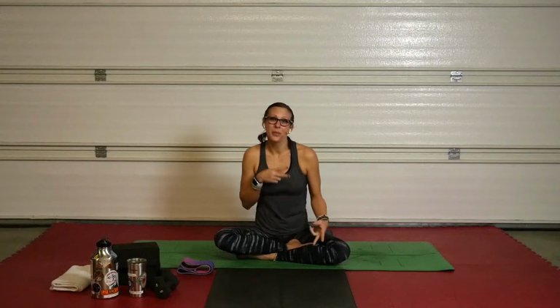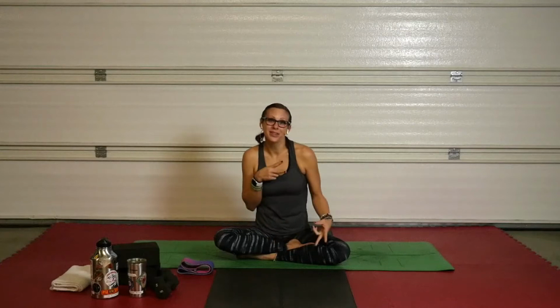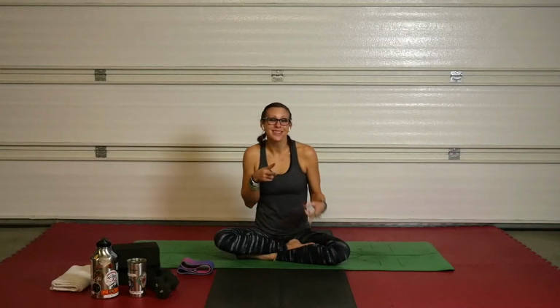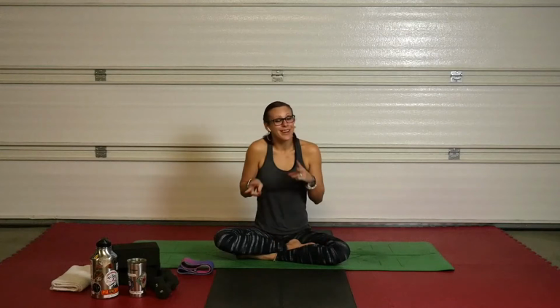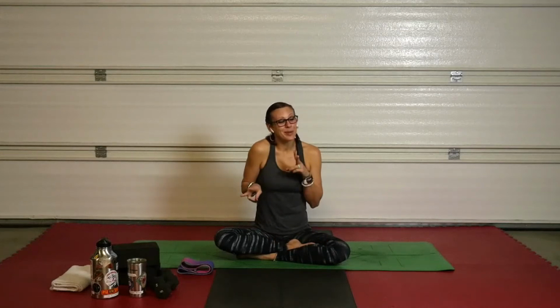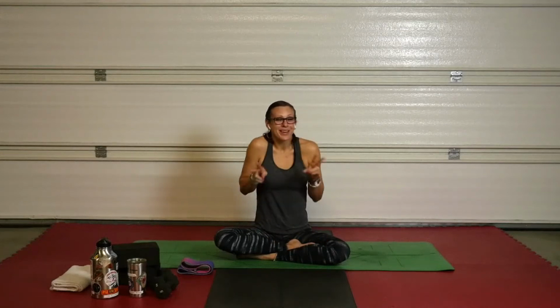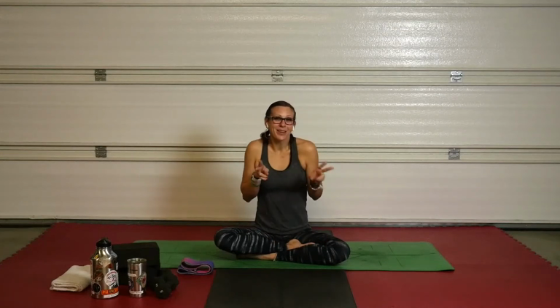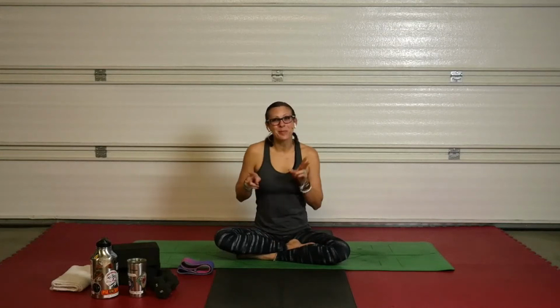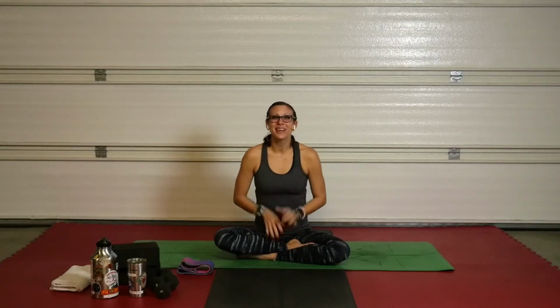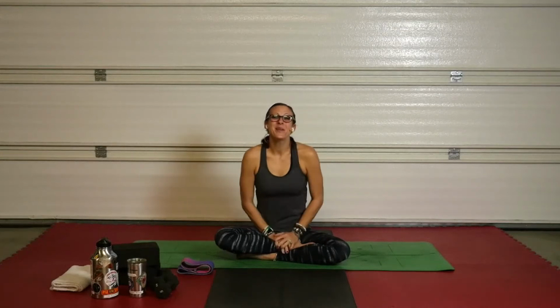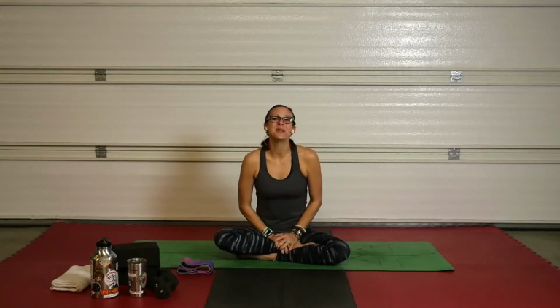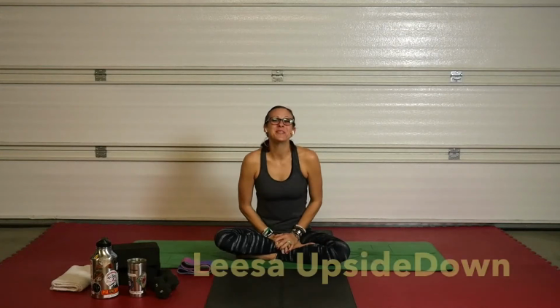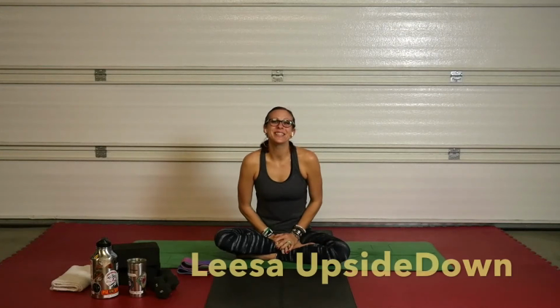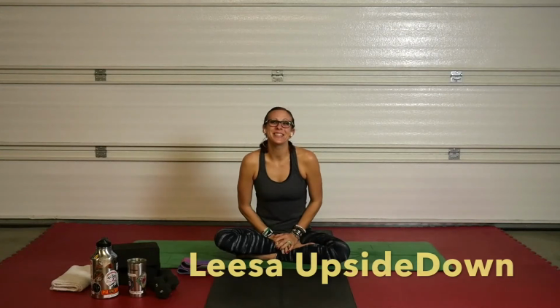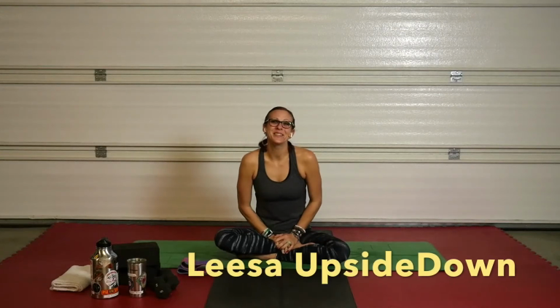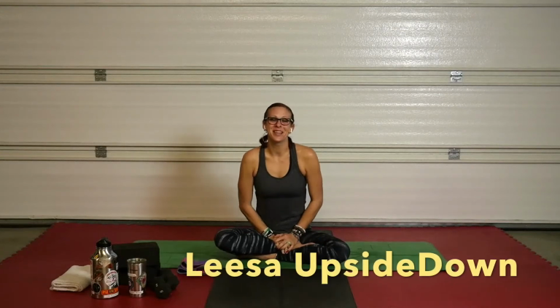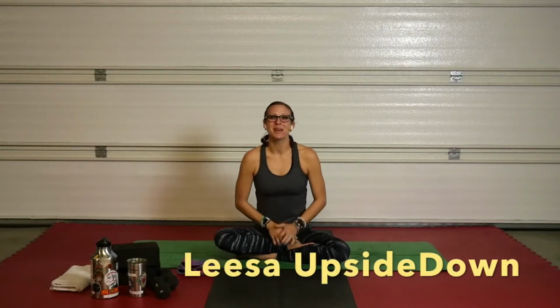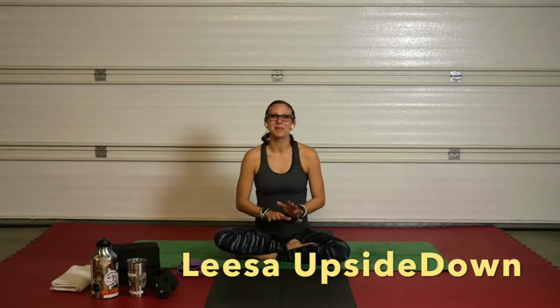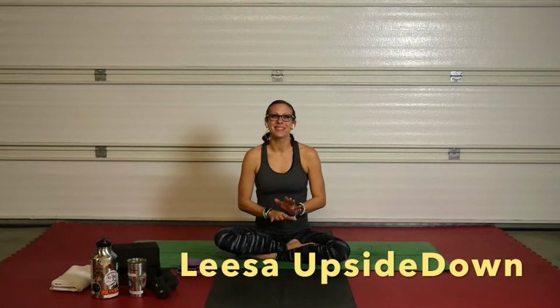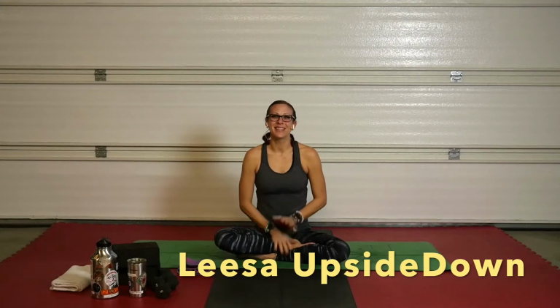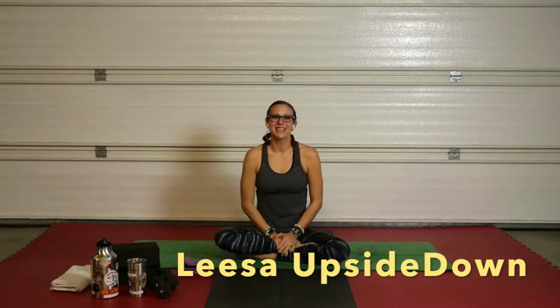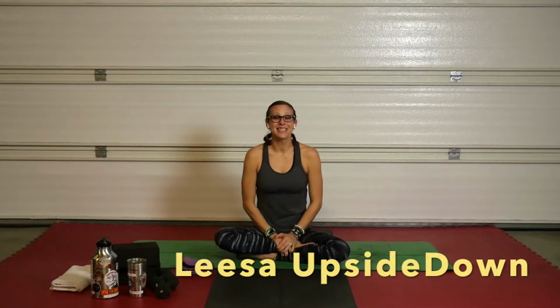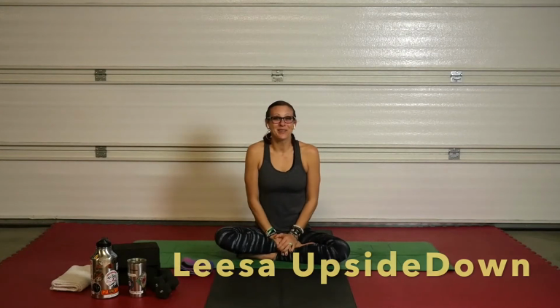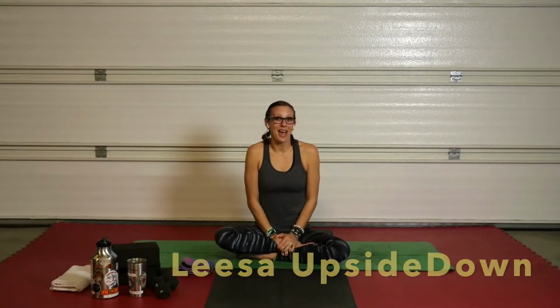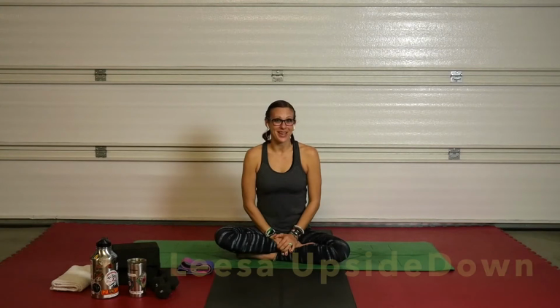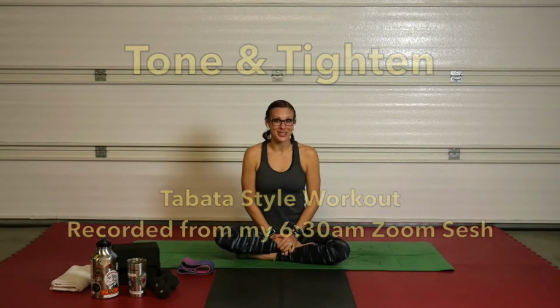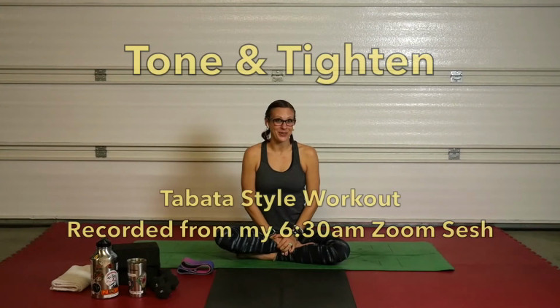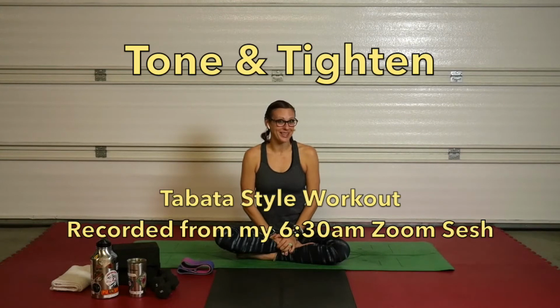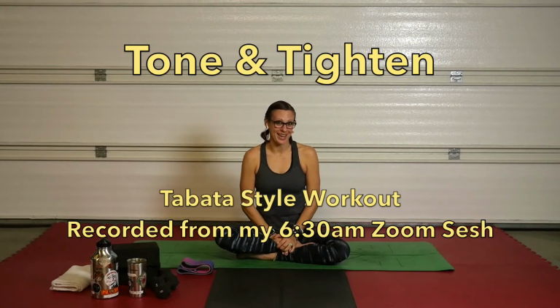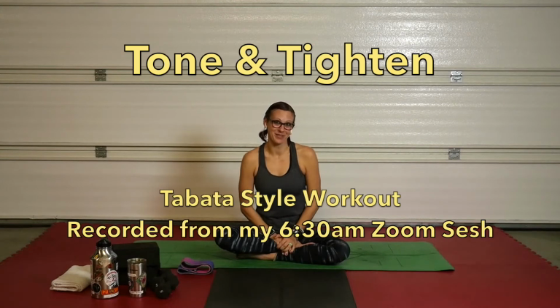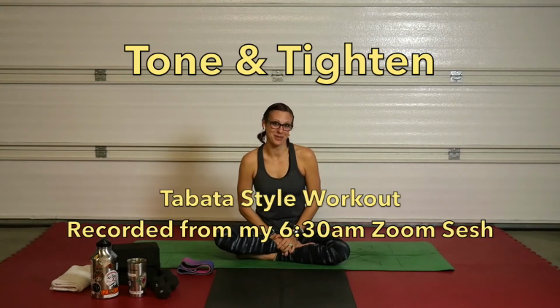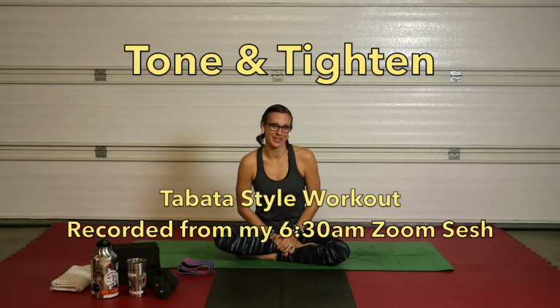What's up, everybody? Welcome to Lisa Upside Down. My name is Lisa, and today we have a Tone and Titan for you.